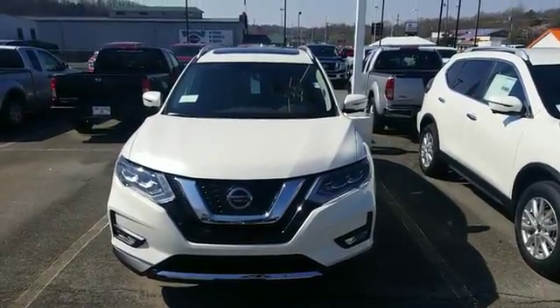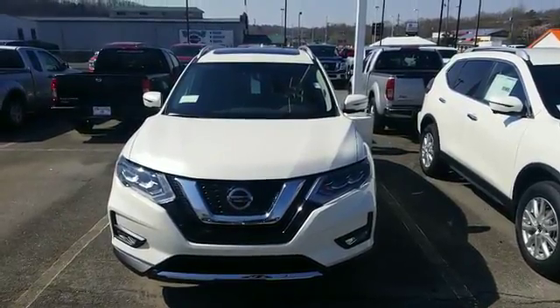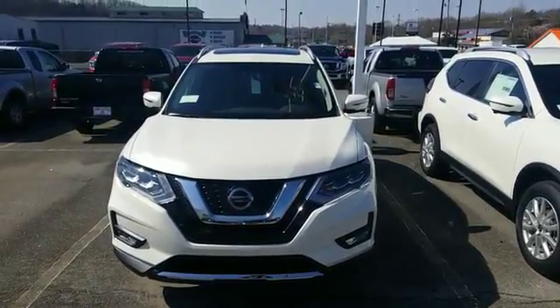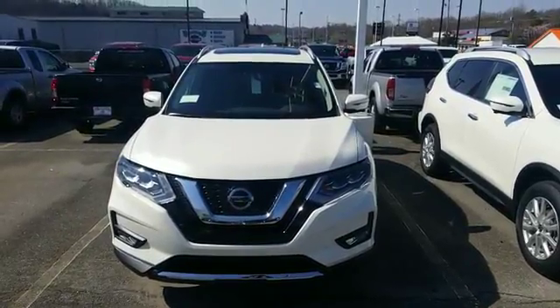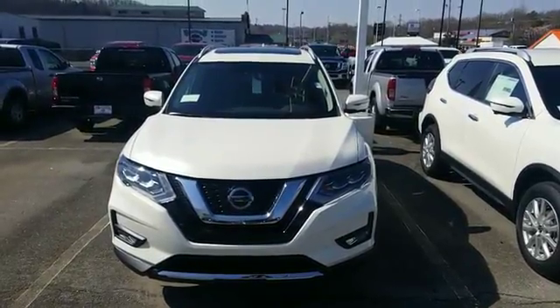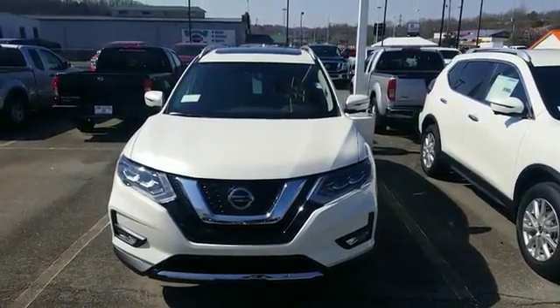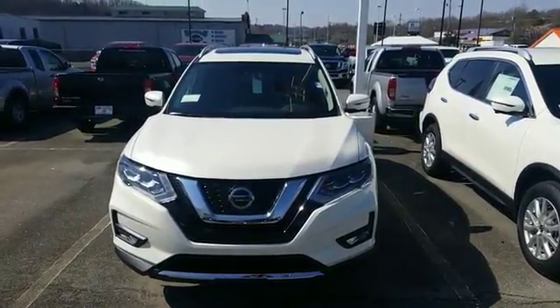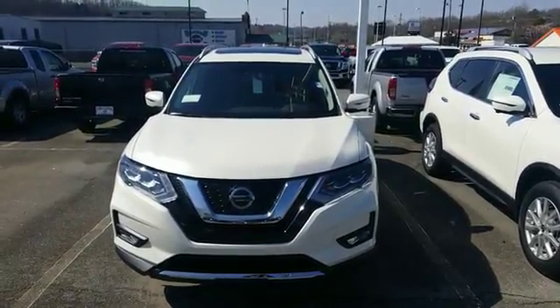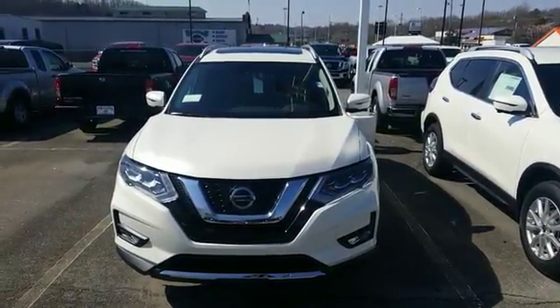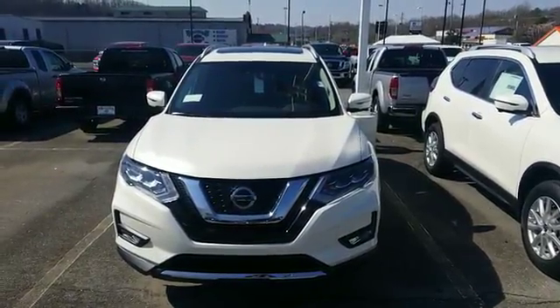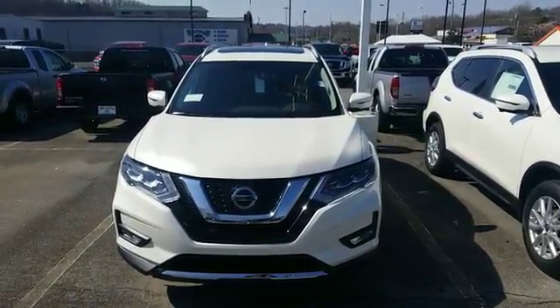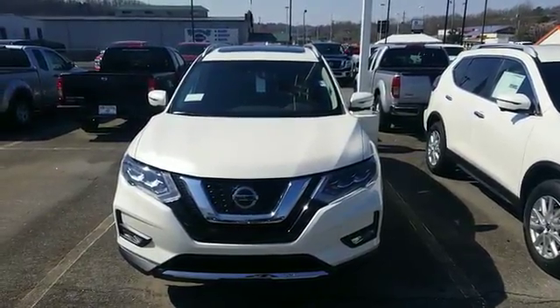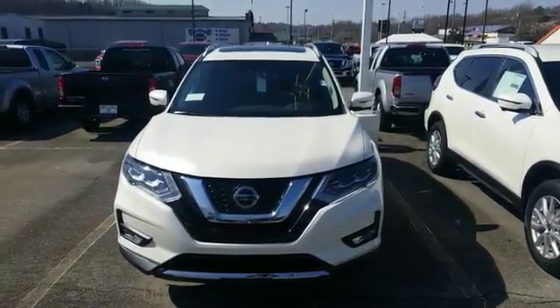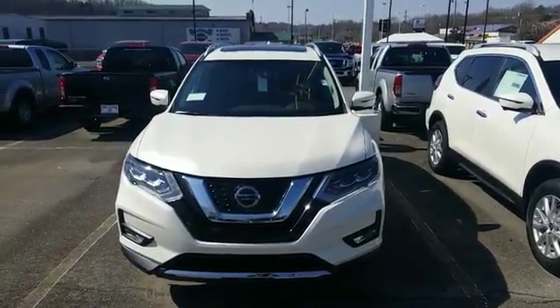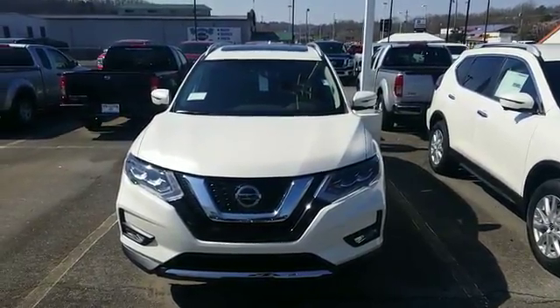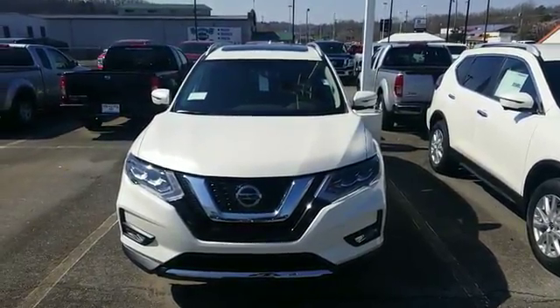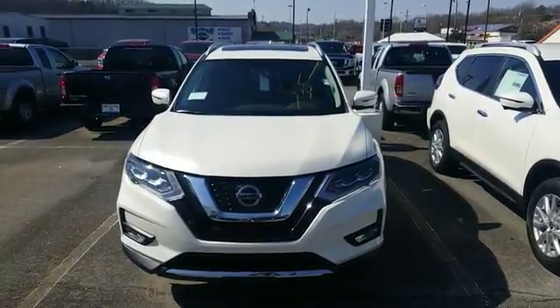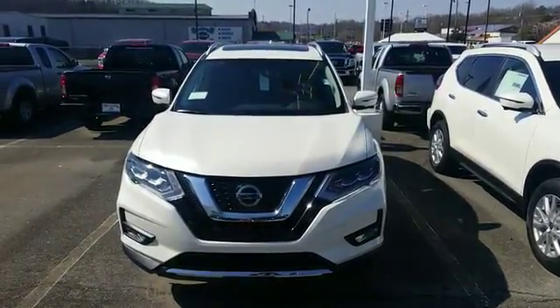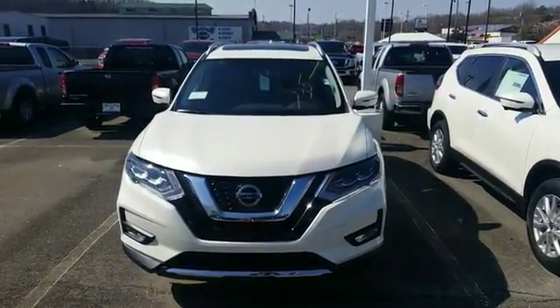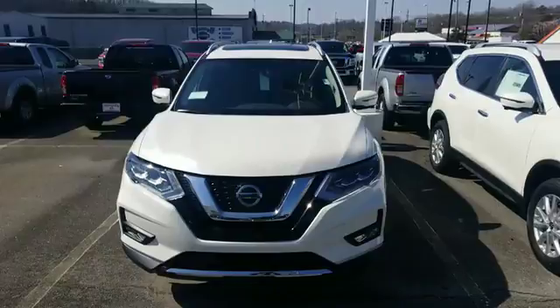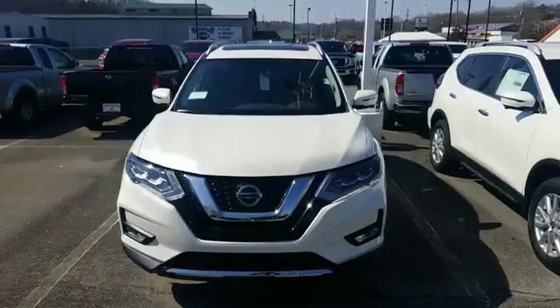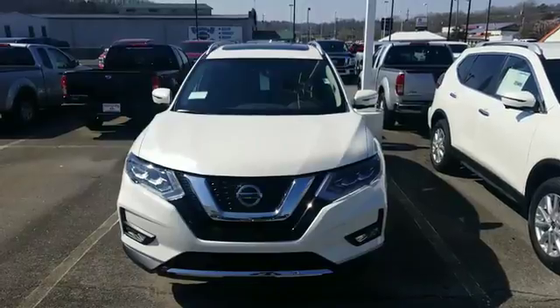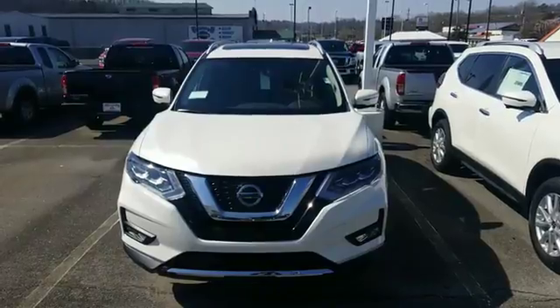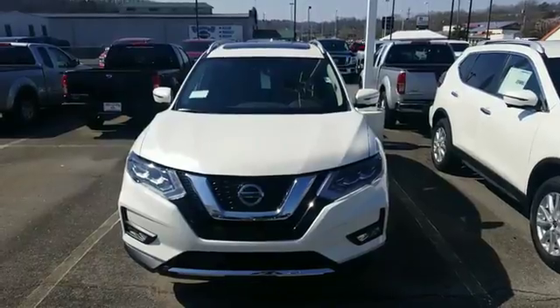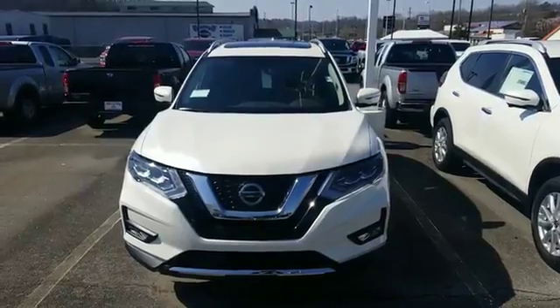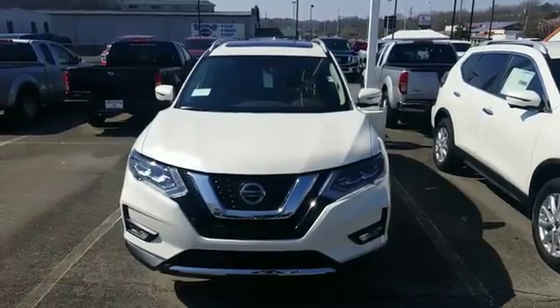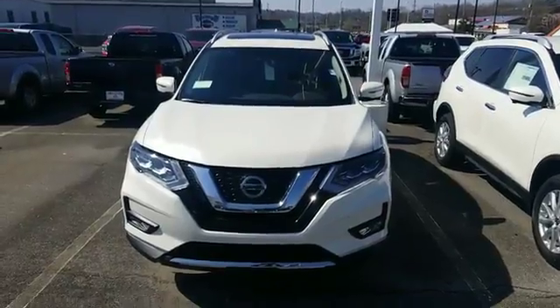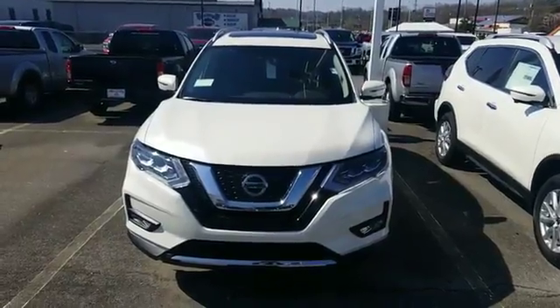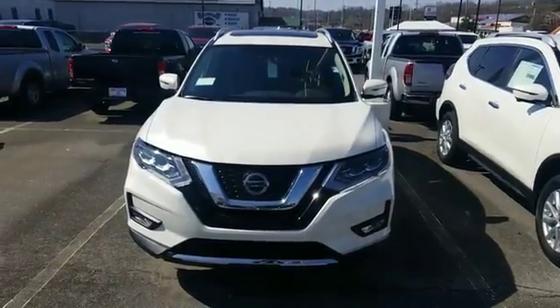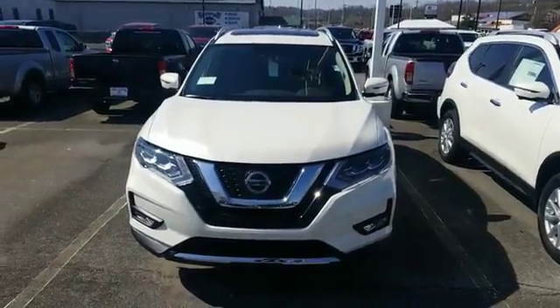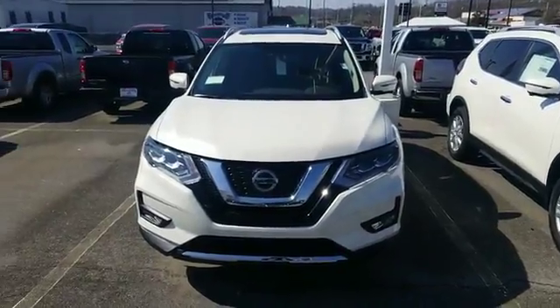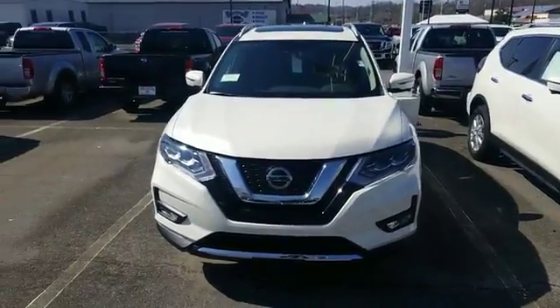Hey Paul, this is Sidney at Tri-C Nissan. Here's the 2018 Nissan Rogue that you're interested in.